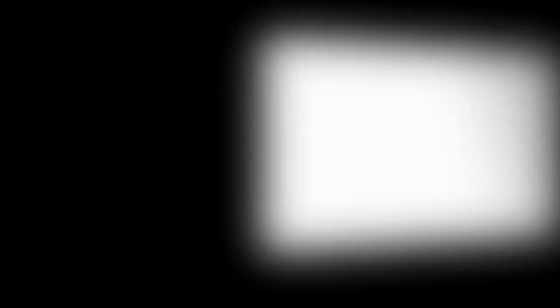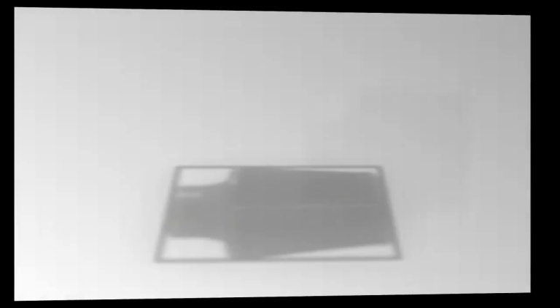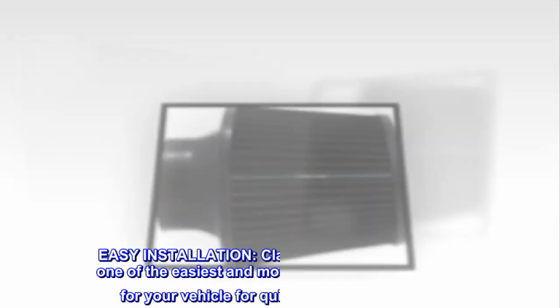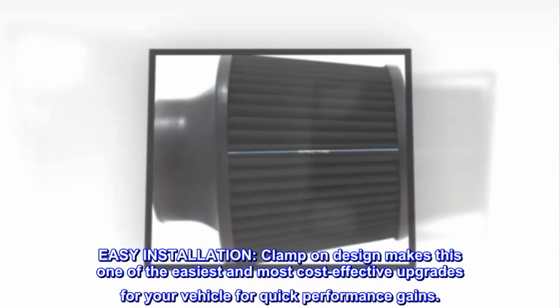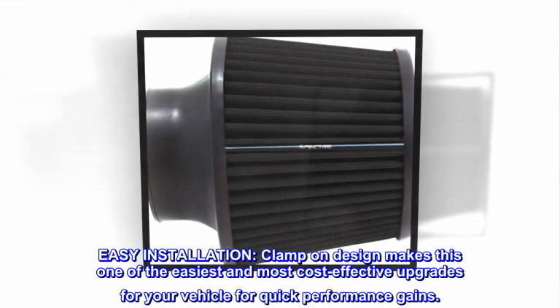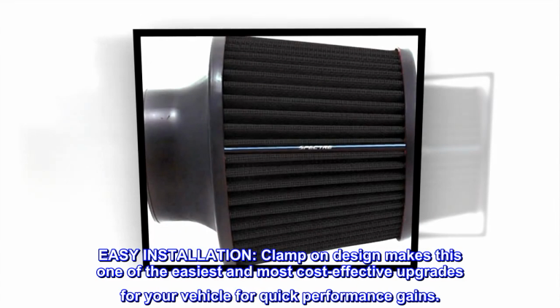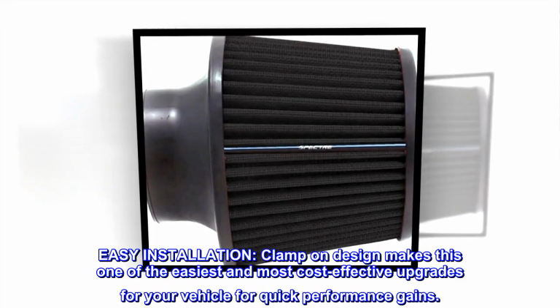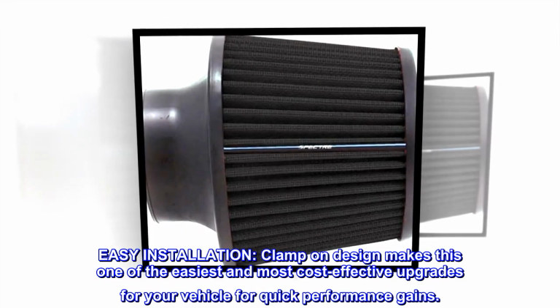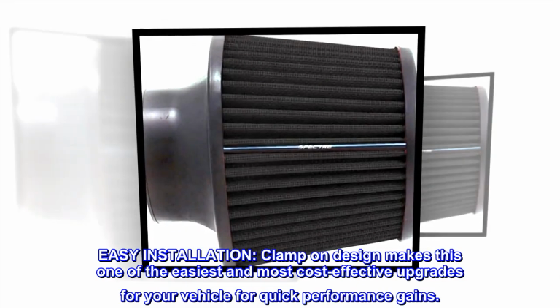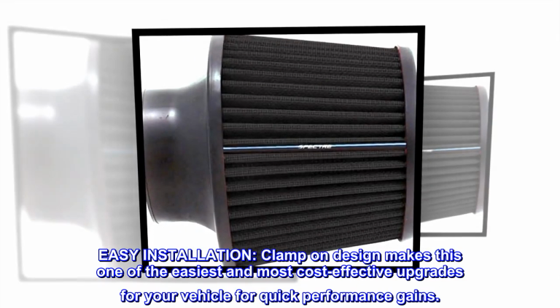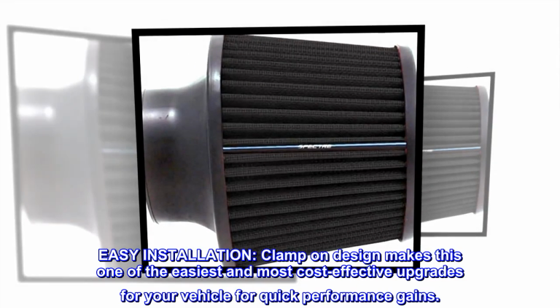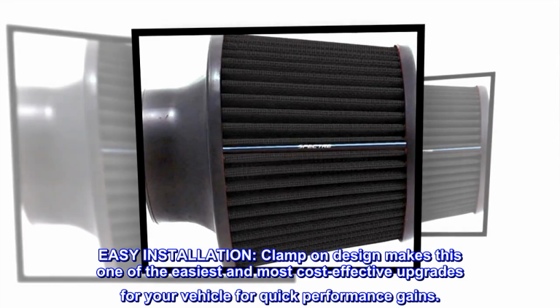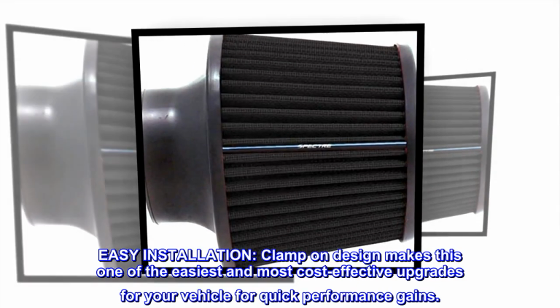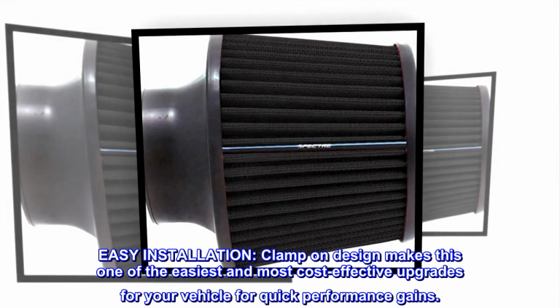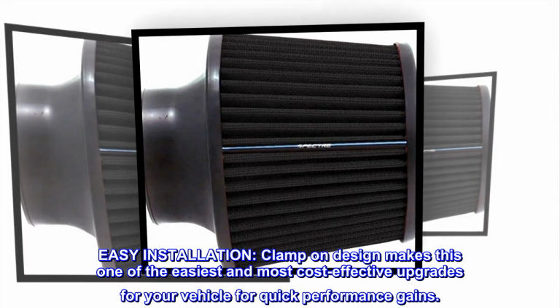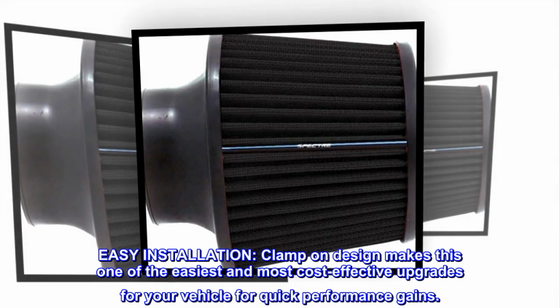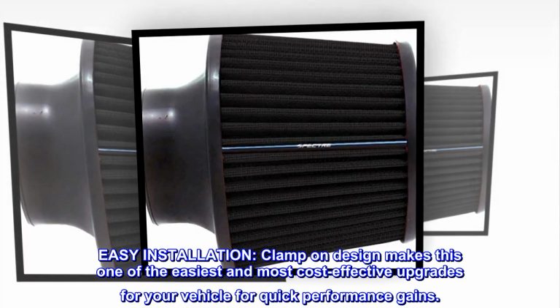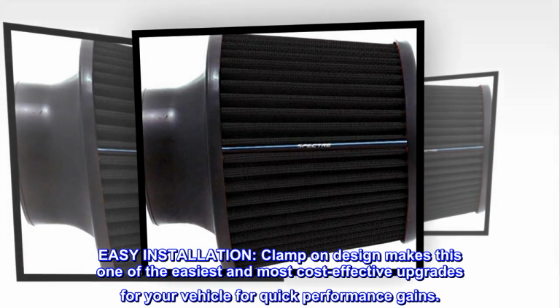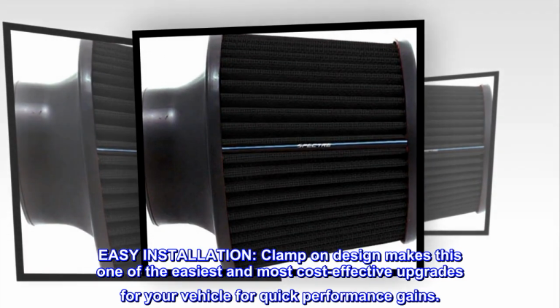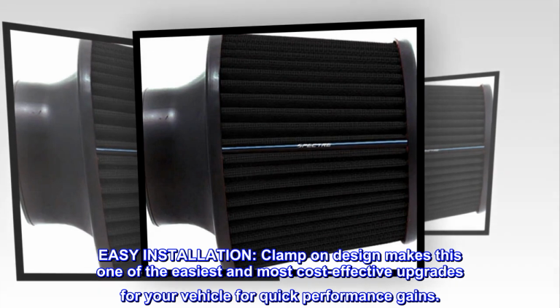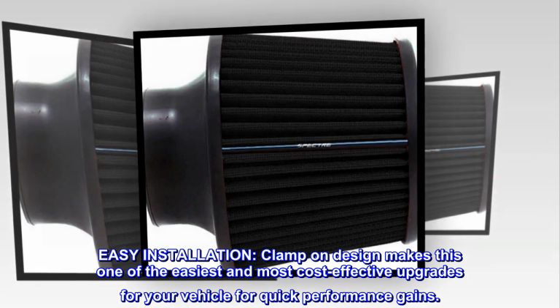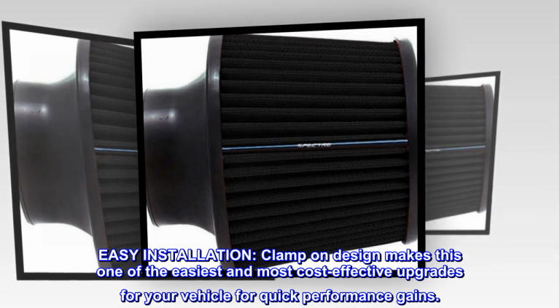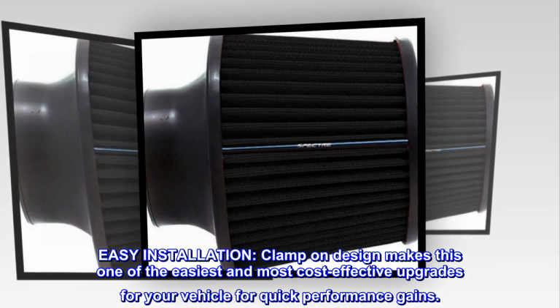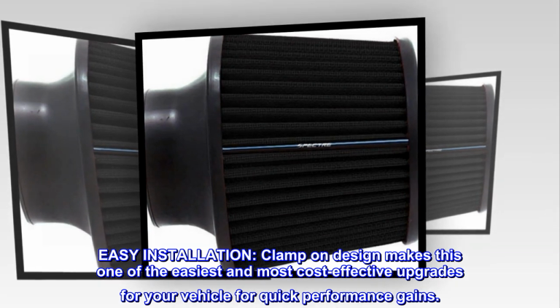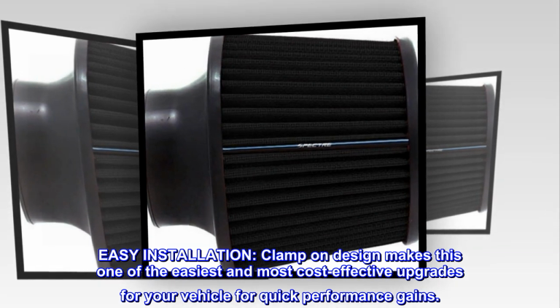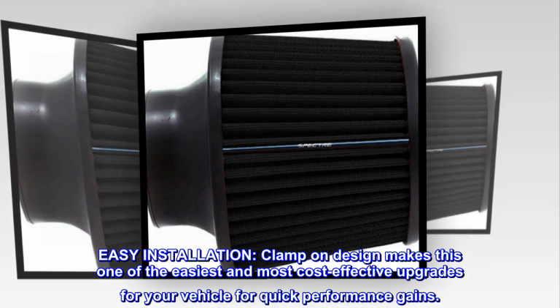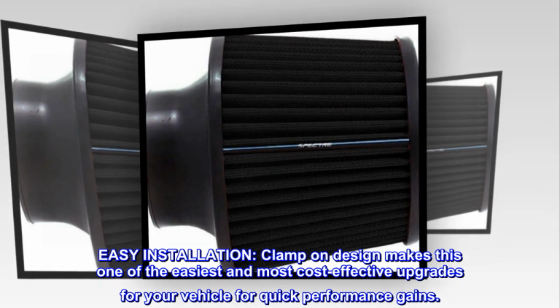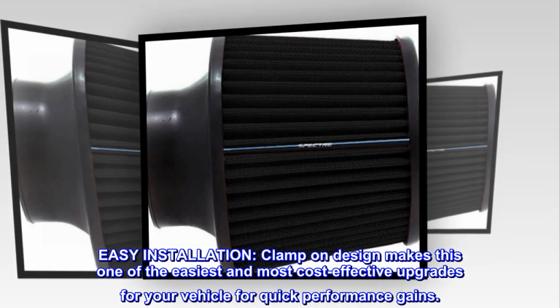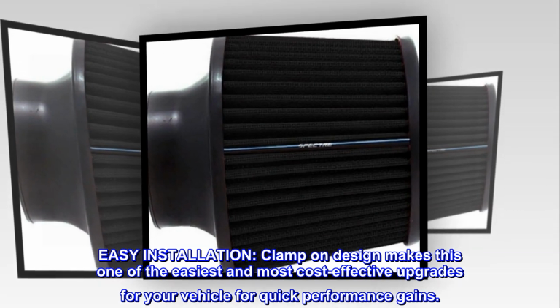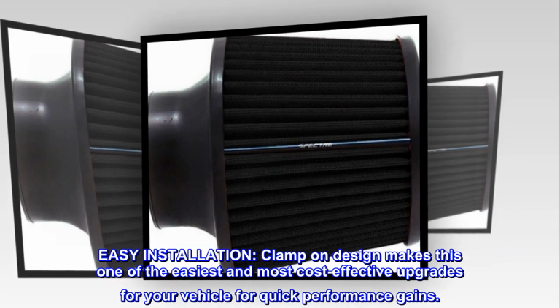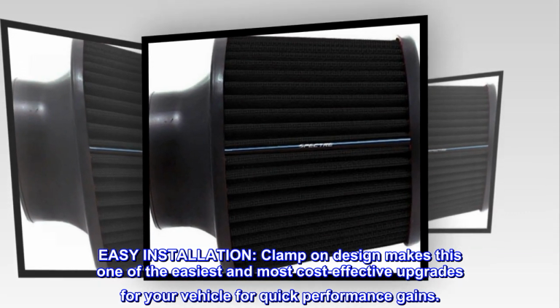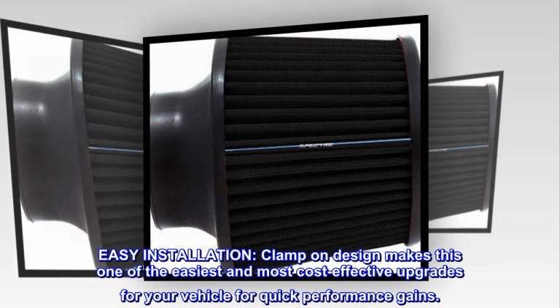Easy installation. Clamp-on design makes this one of the easiest and most cost-effective upgrades for your vehicle for quick performance gains.